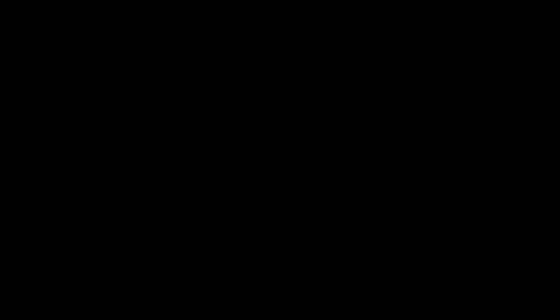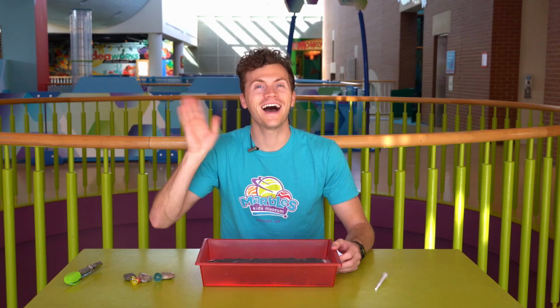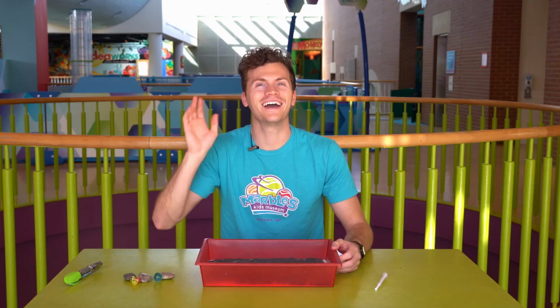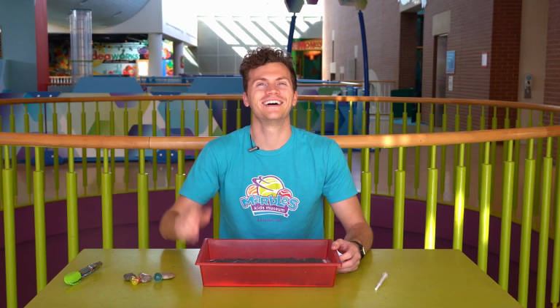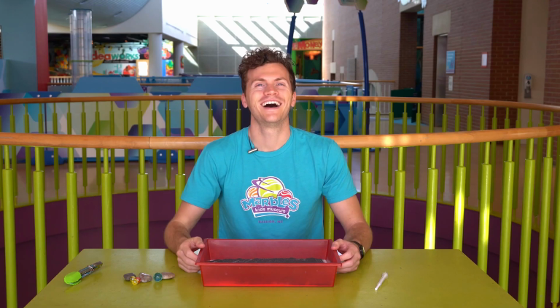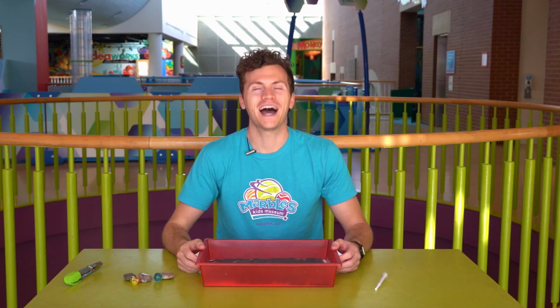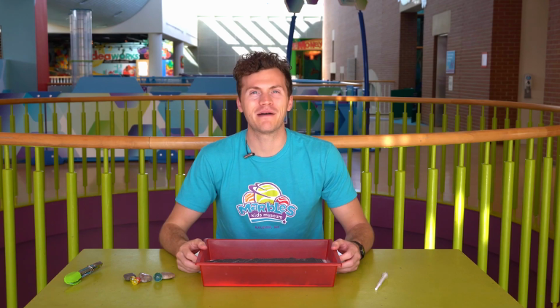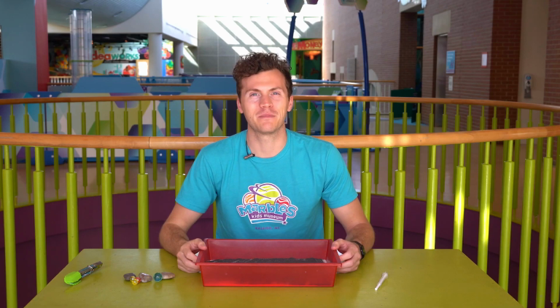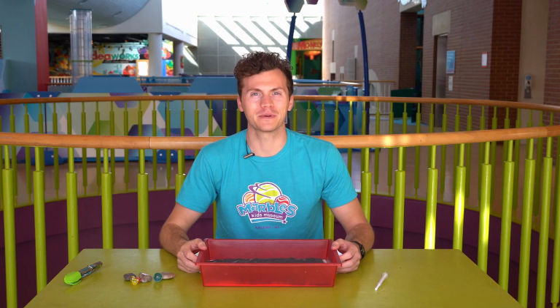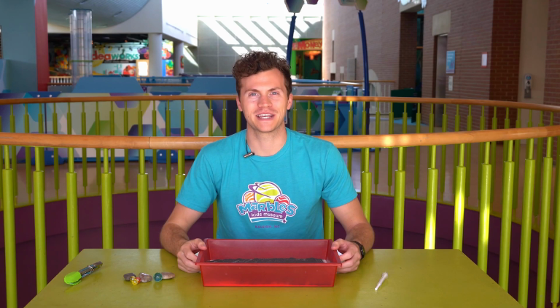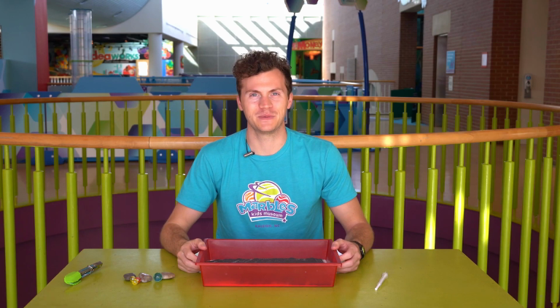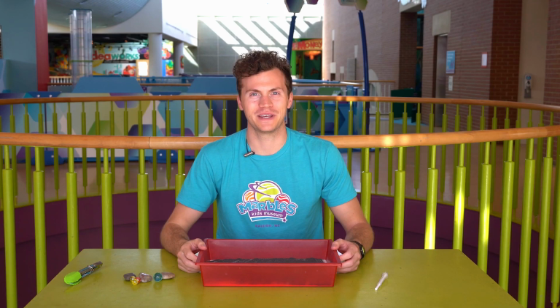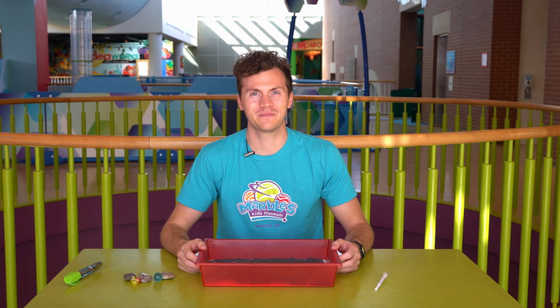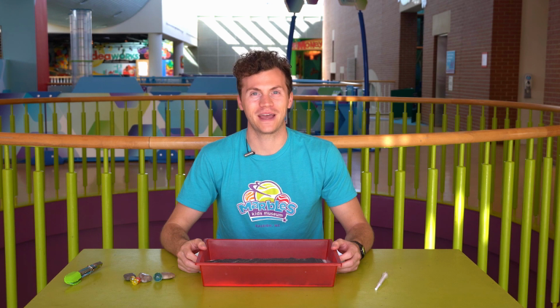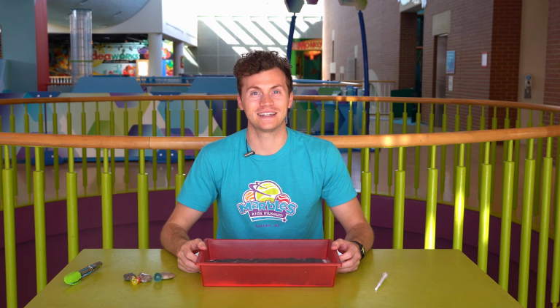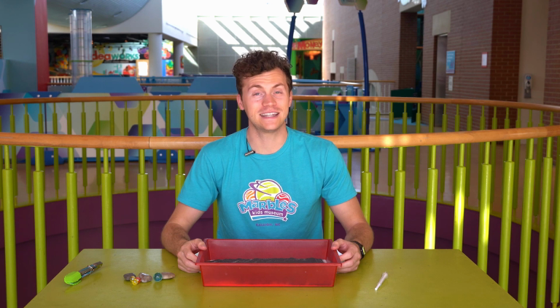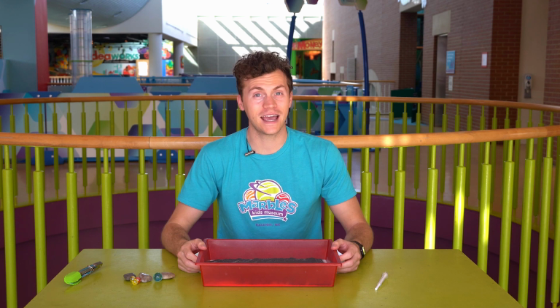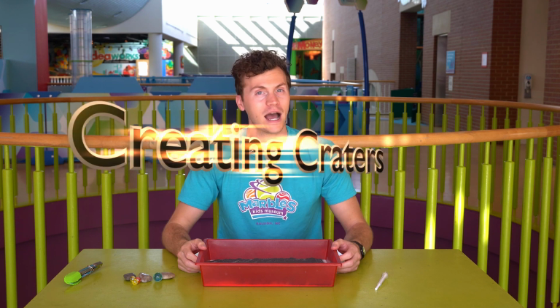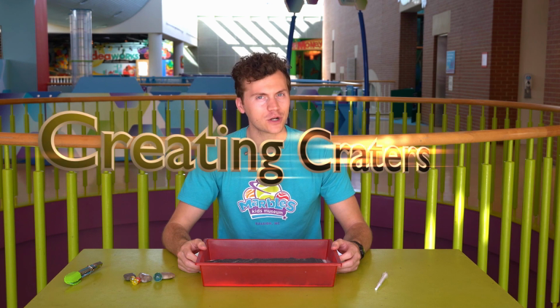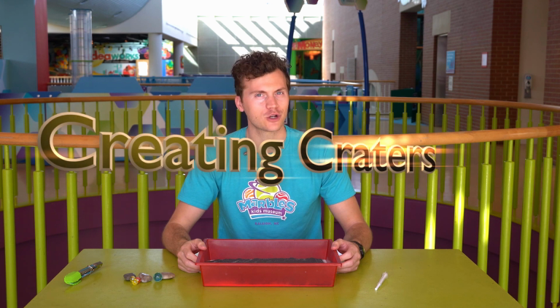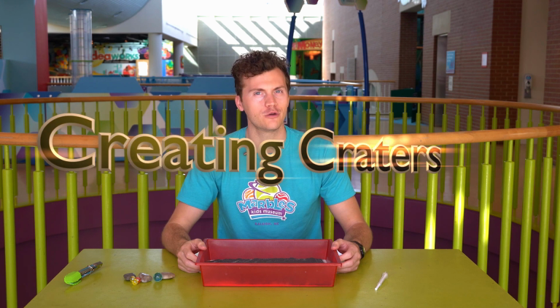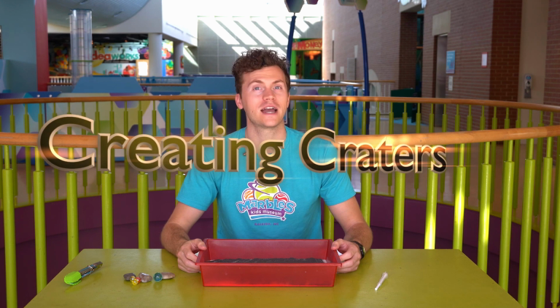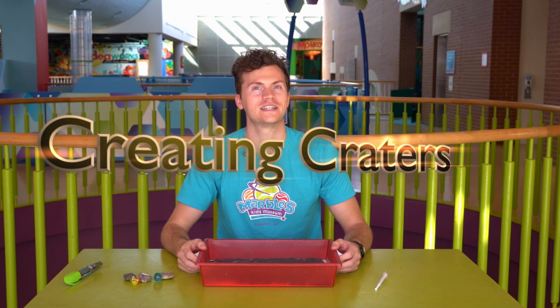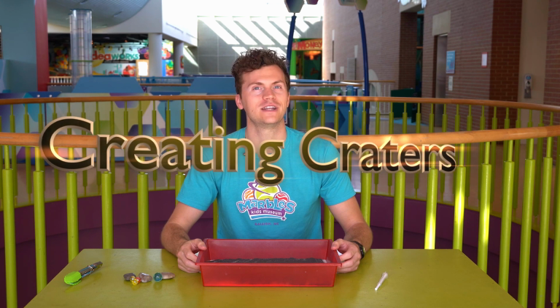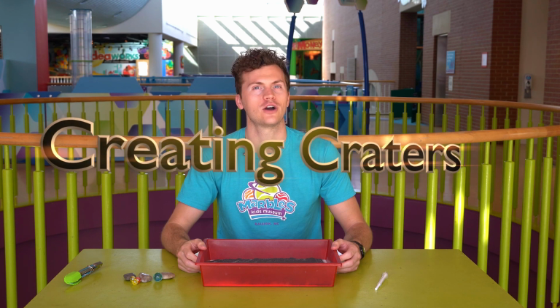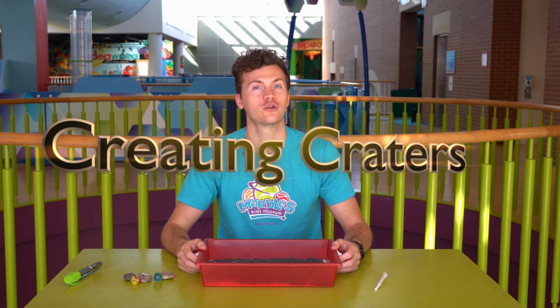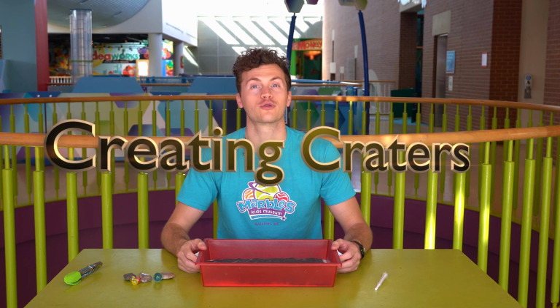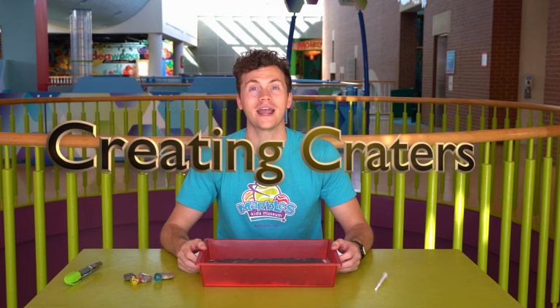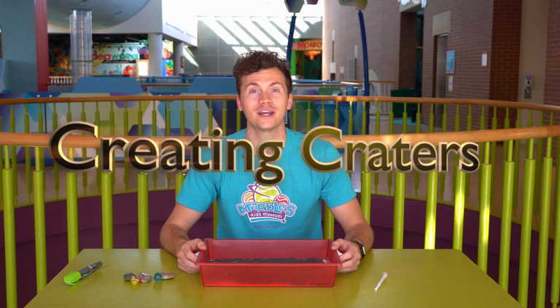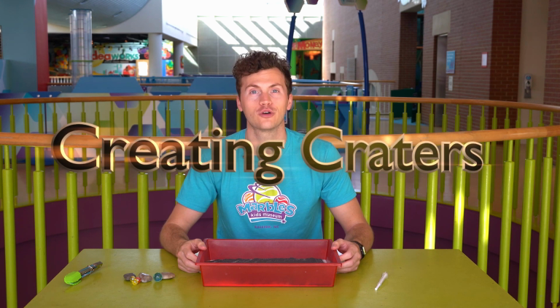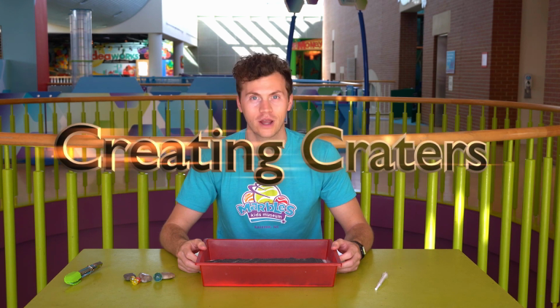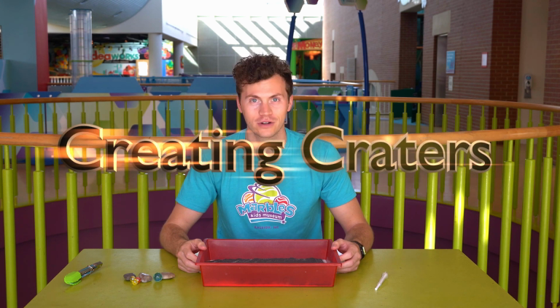Hi, I'm Evan at Marbles Kids Museum and today I want to show you the activity called creating craters.